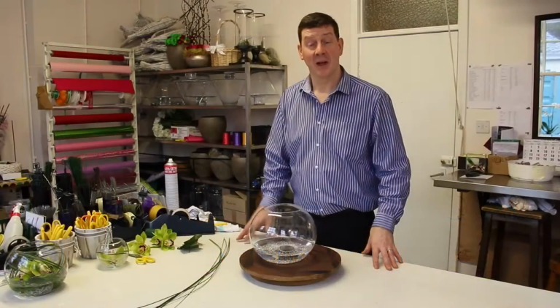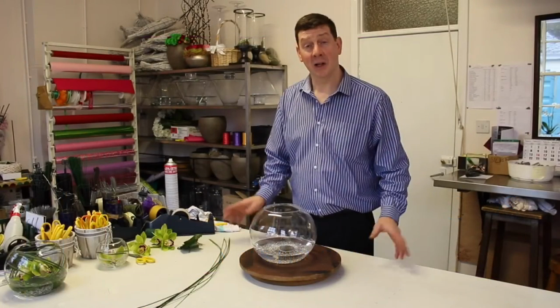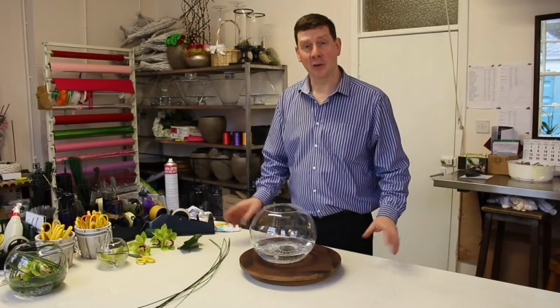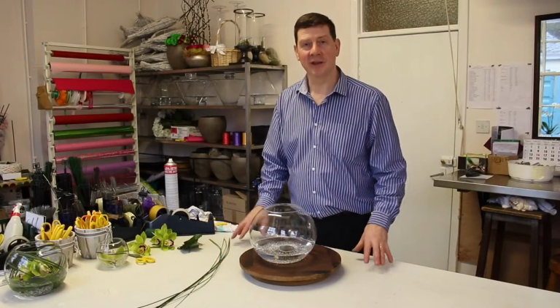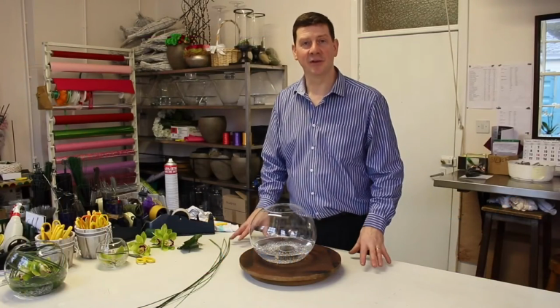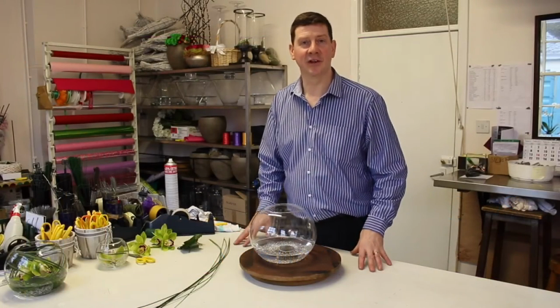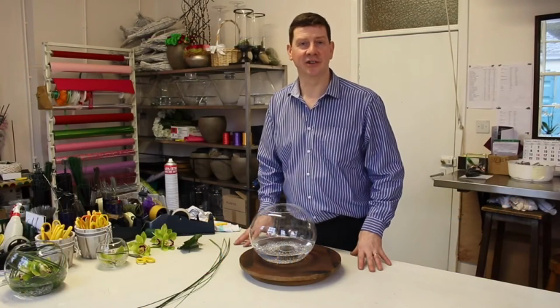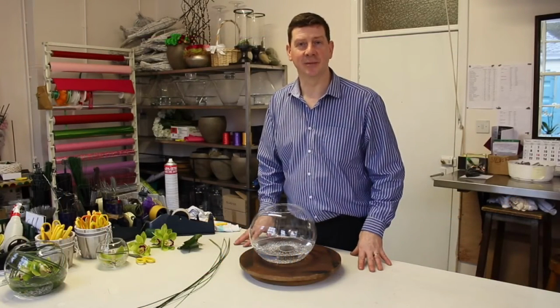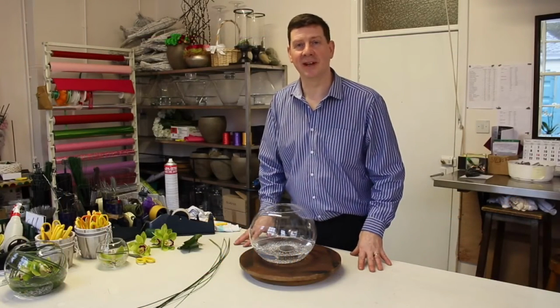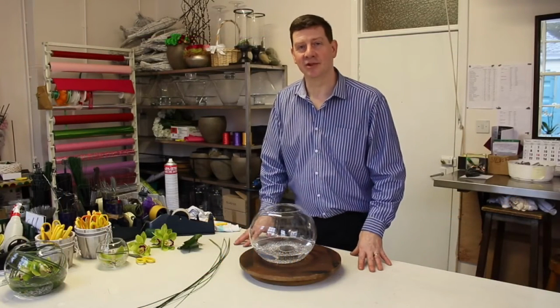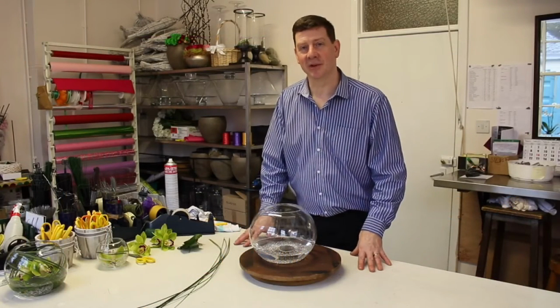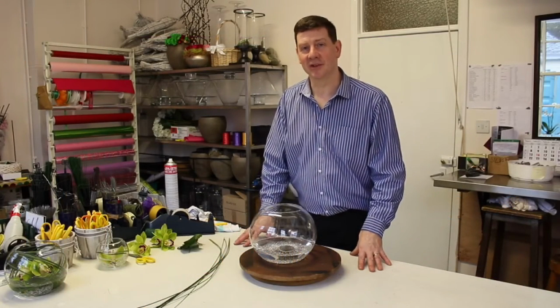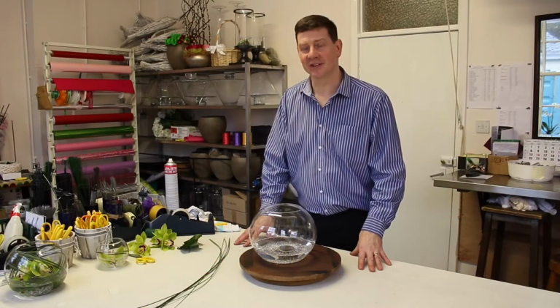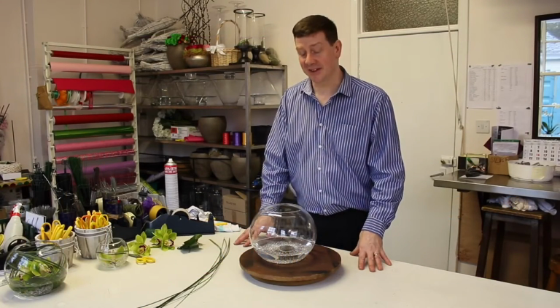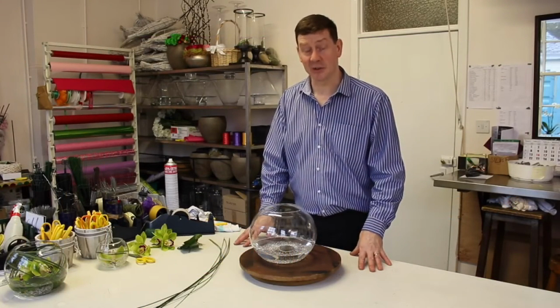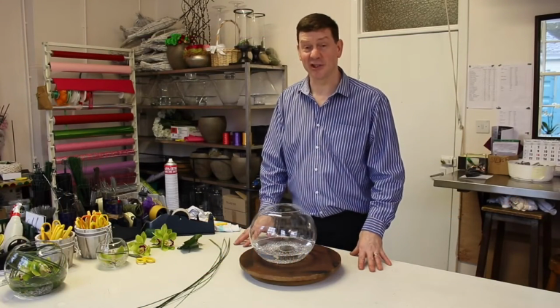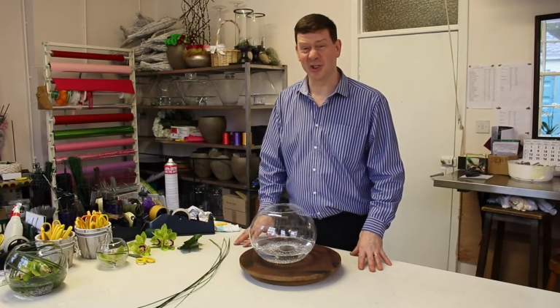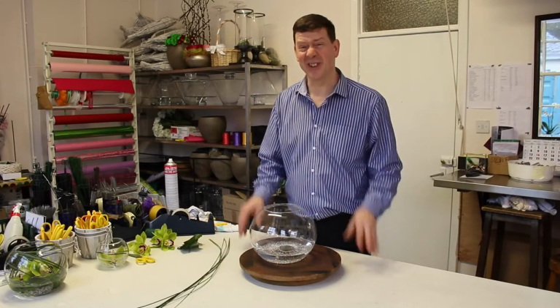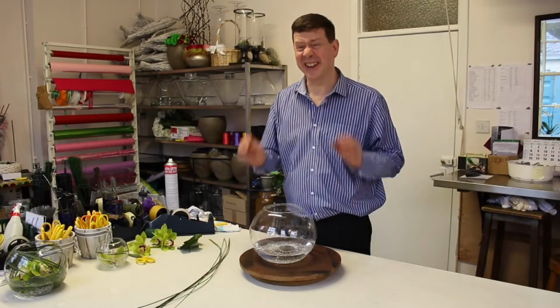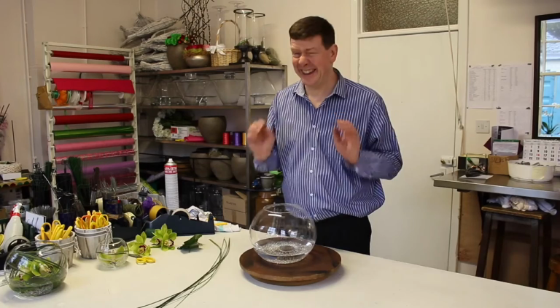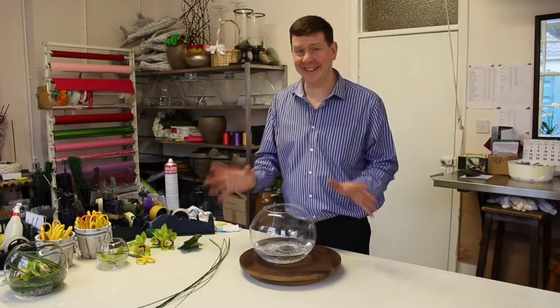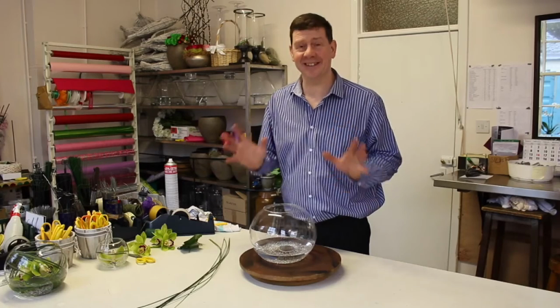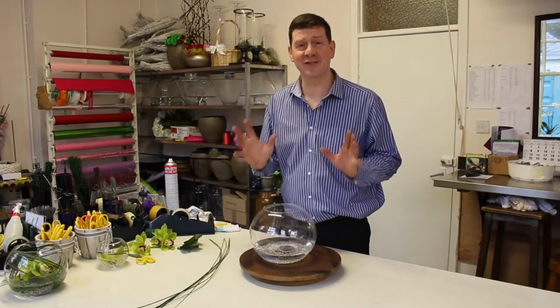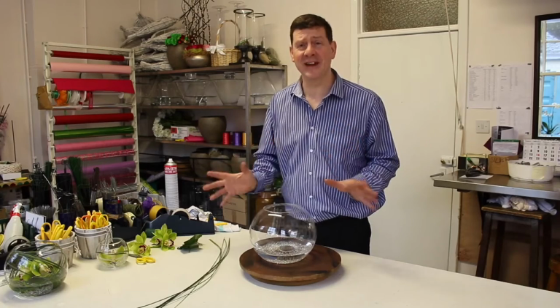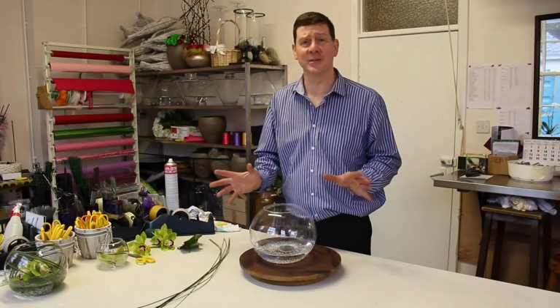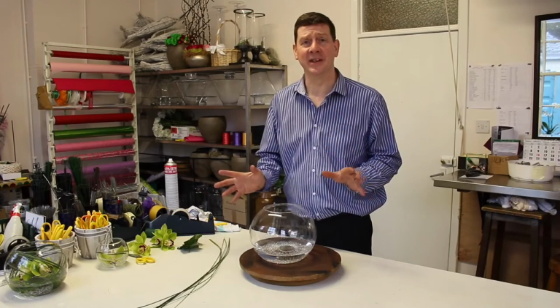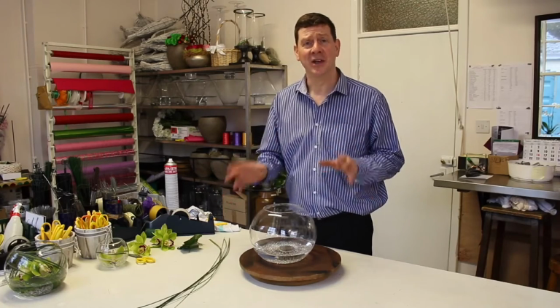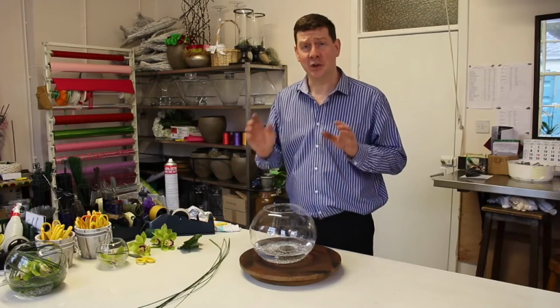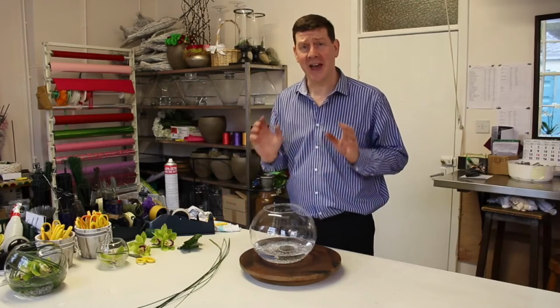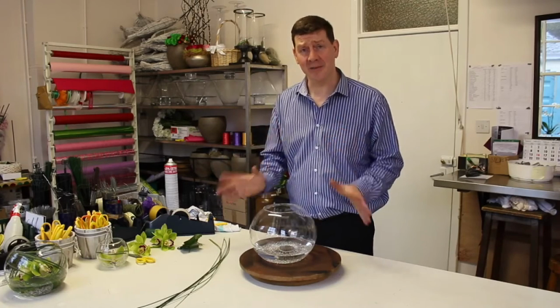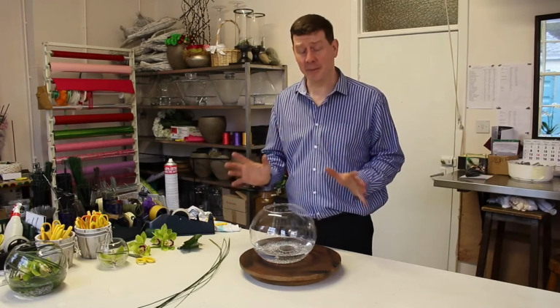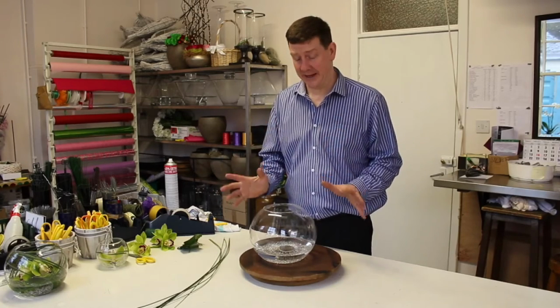Hello and welcome to Flower Juice. My name is John McDonald and today I'm going to show you the easiest arrangement you could ever make.